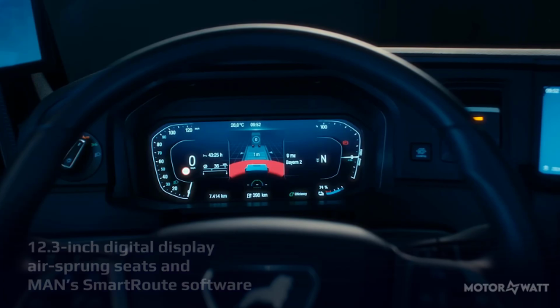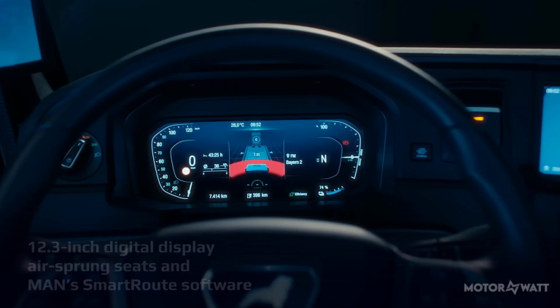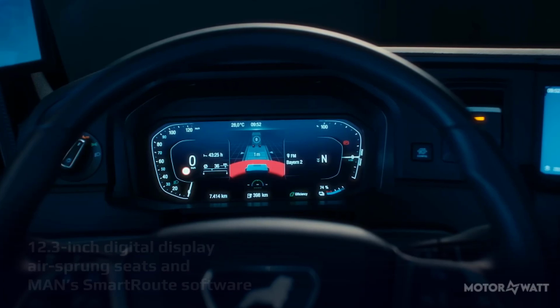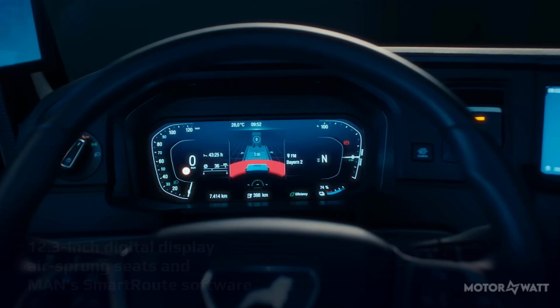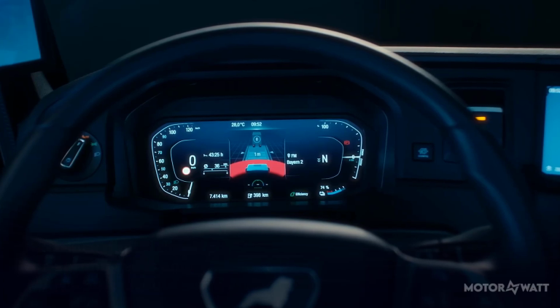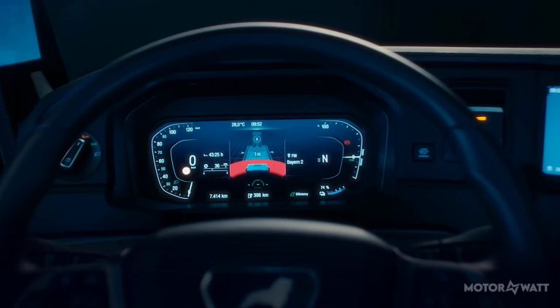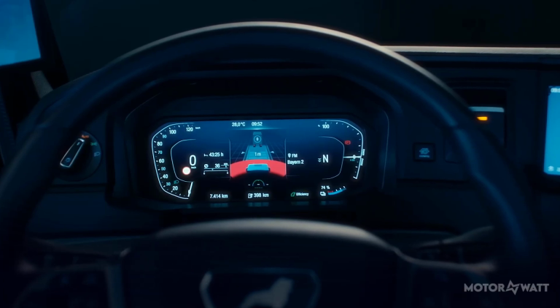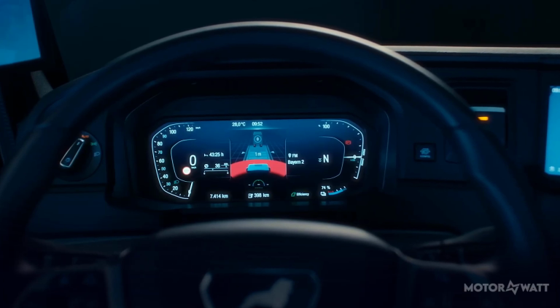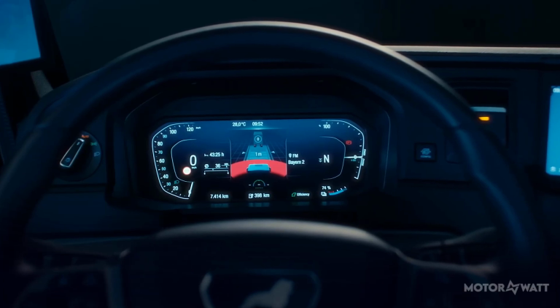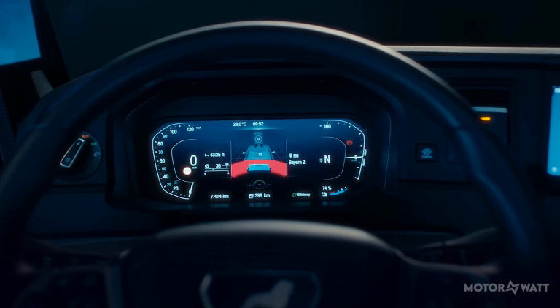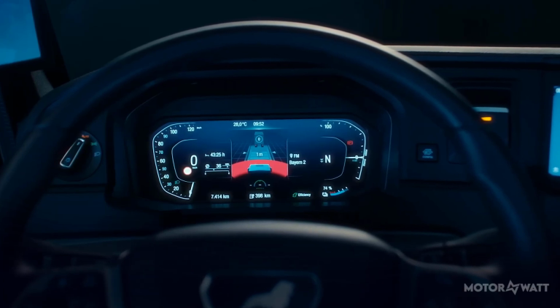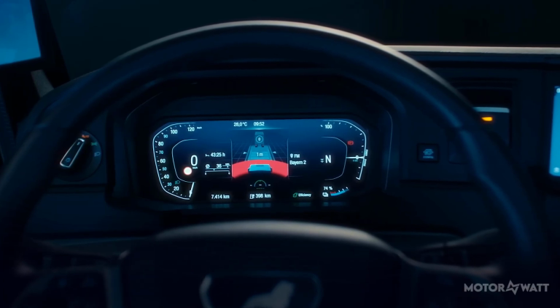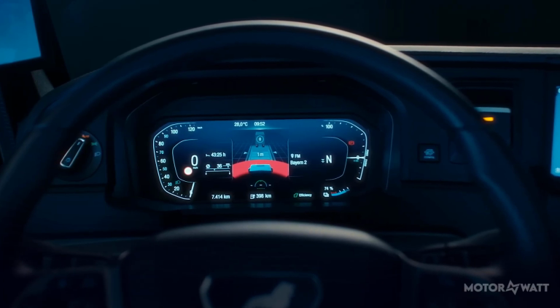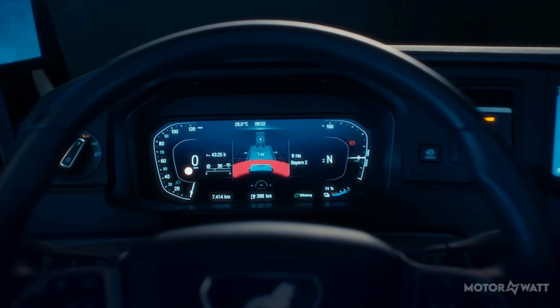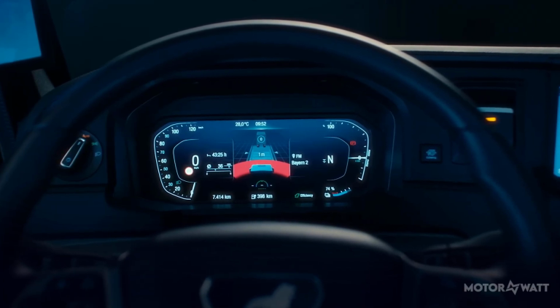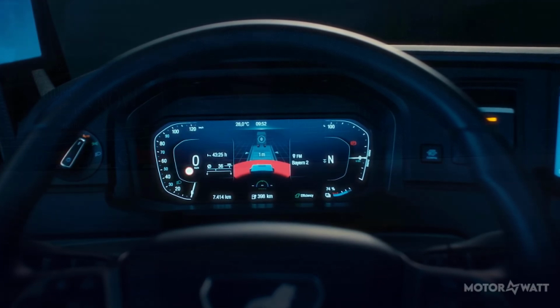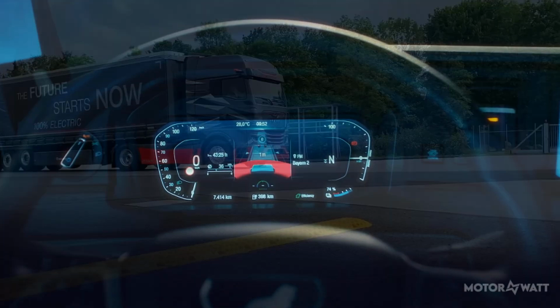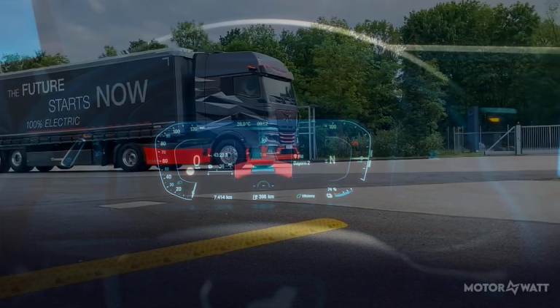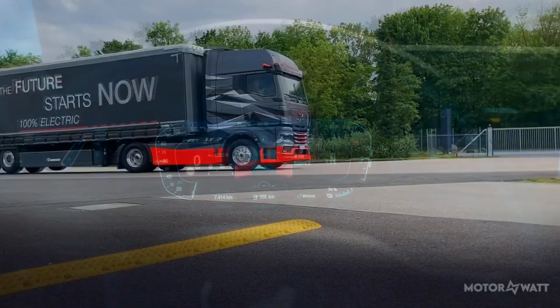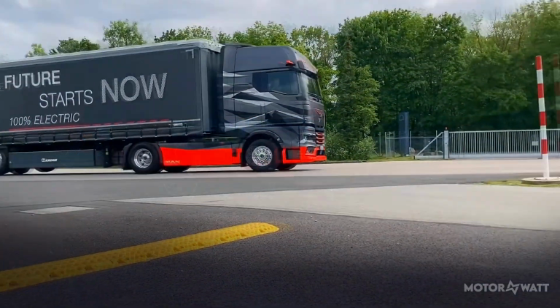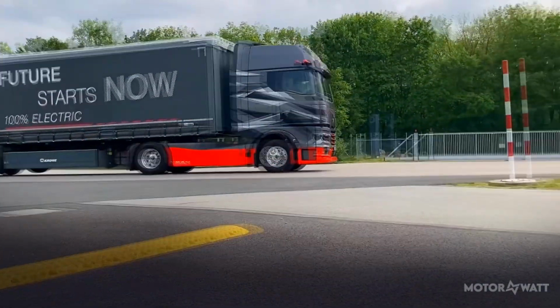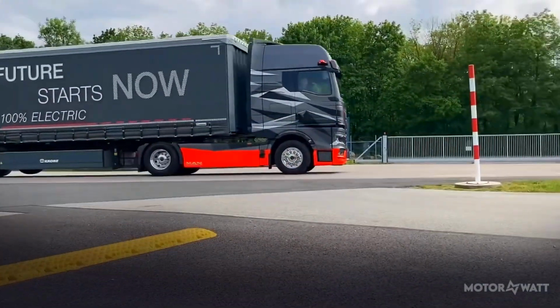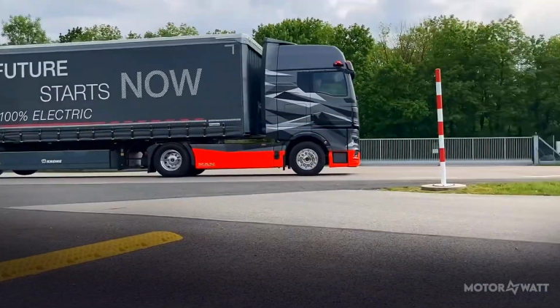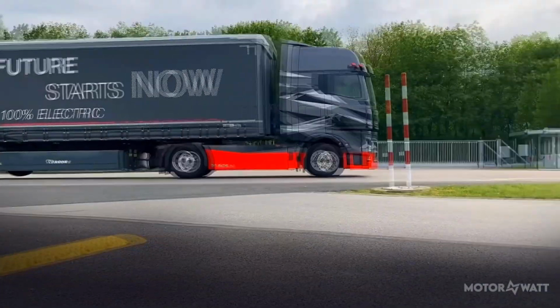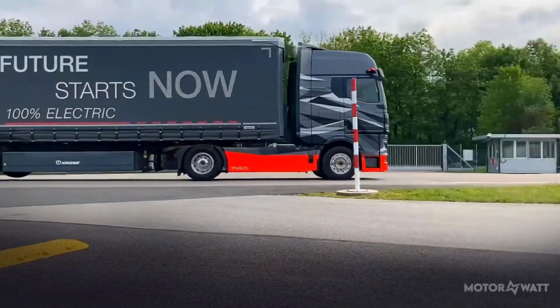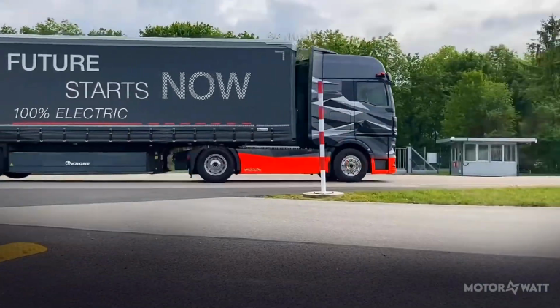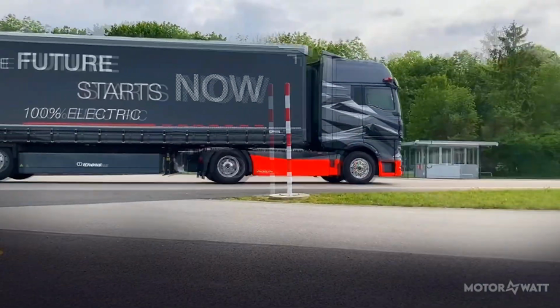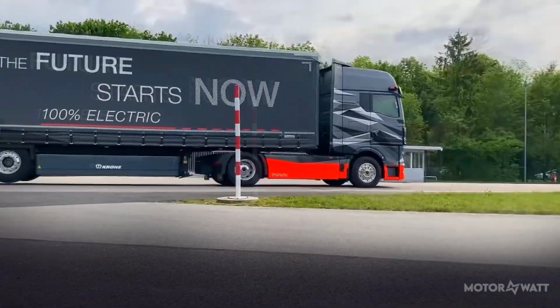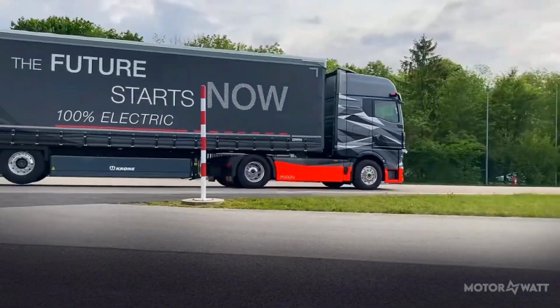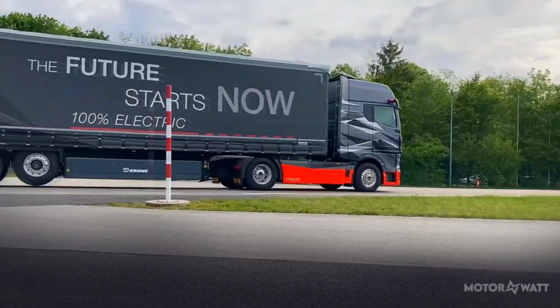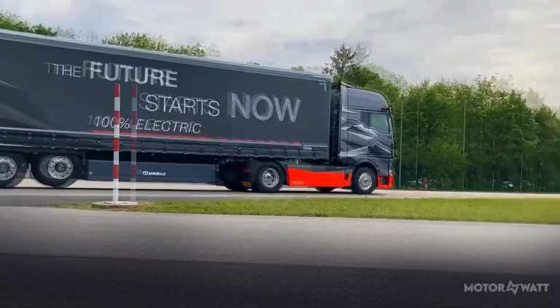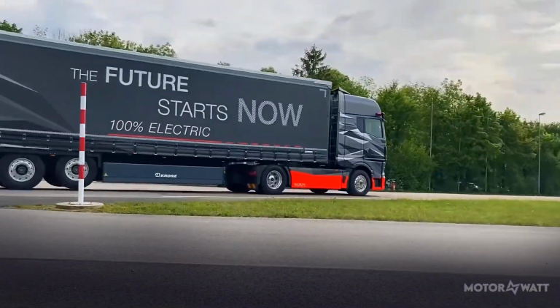The ride is nearly silent, and while some diesel-era switches remain, ergonomics and visibility are on point.